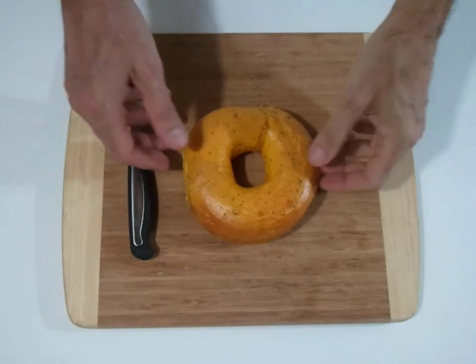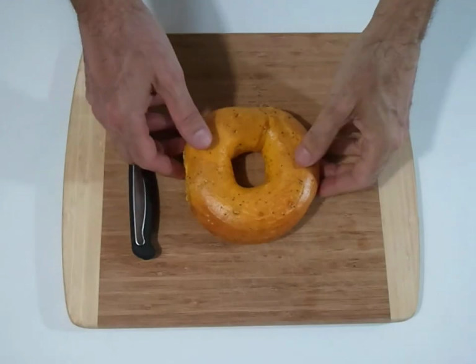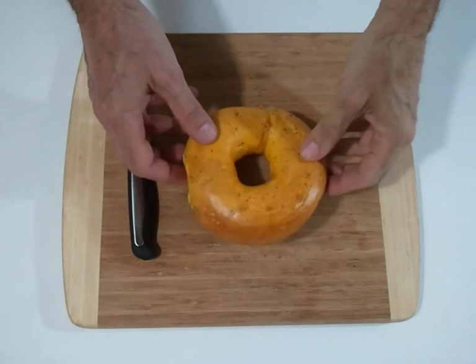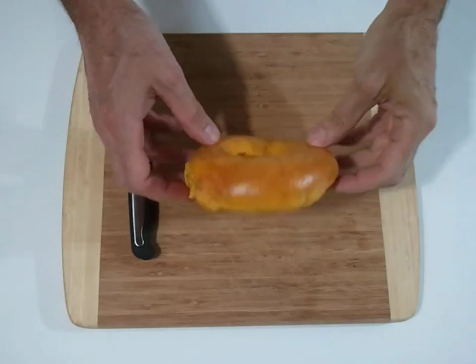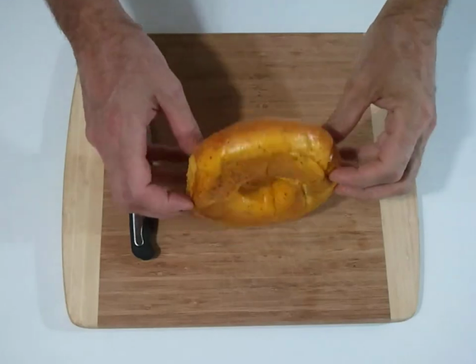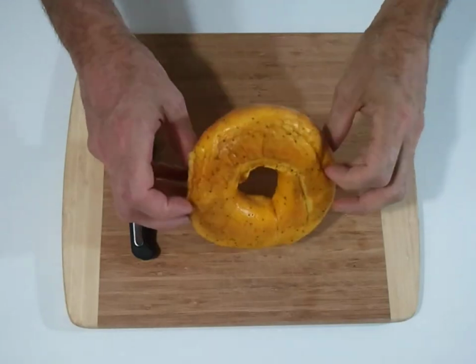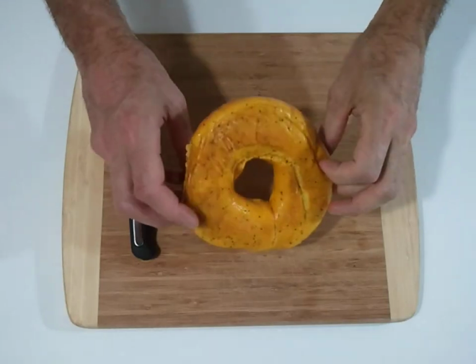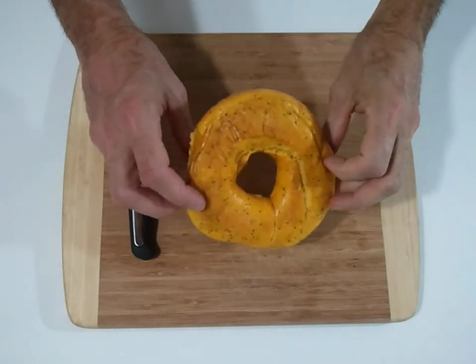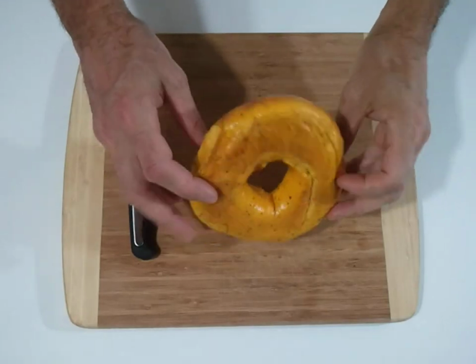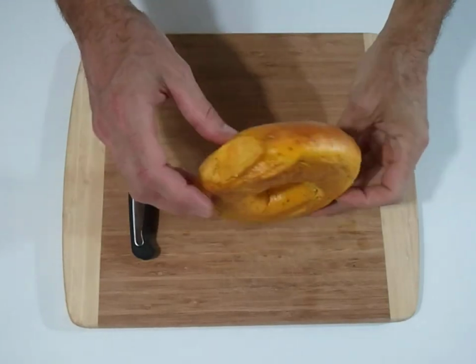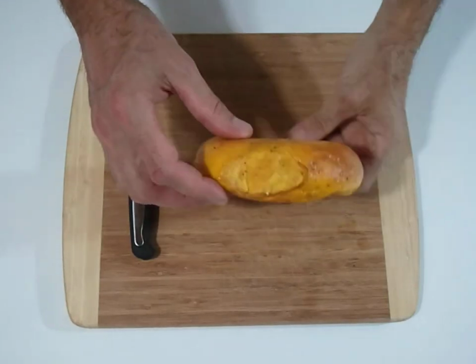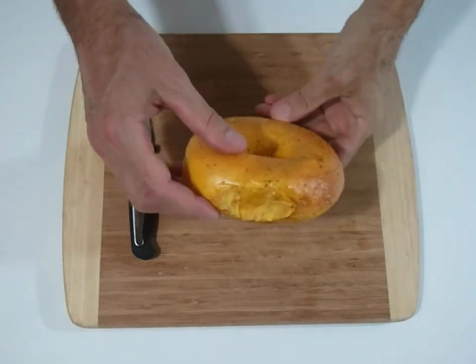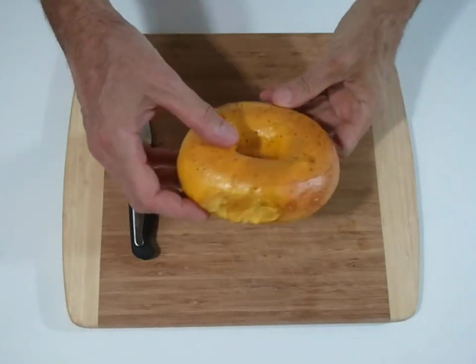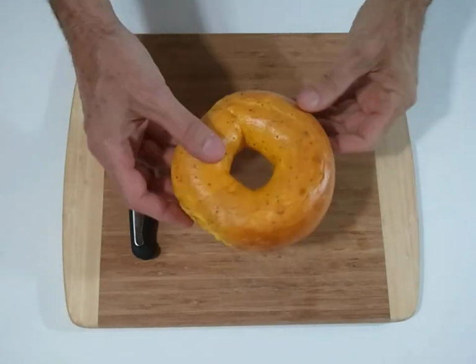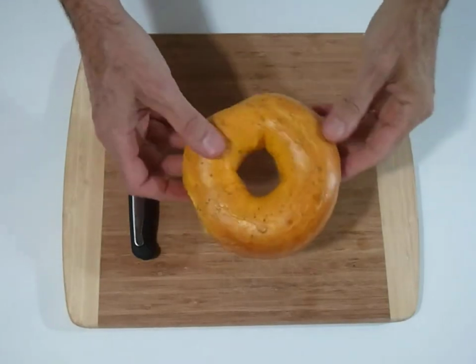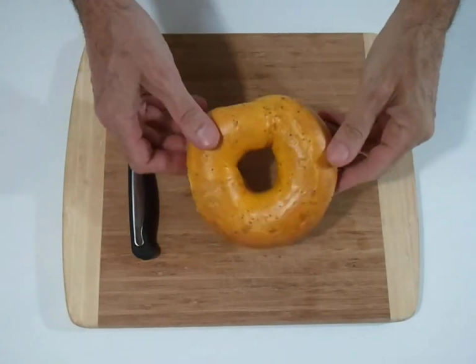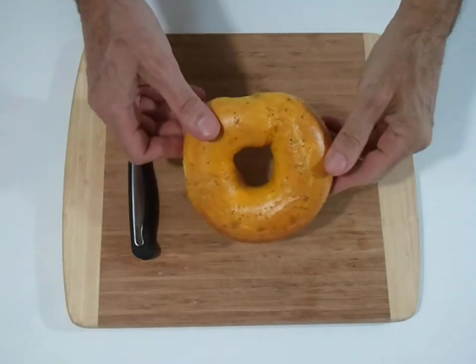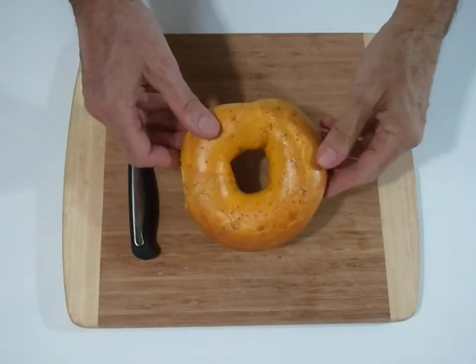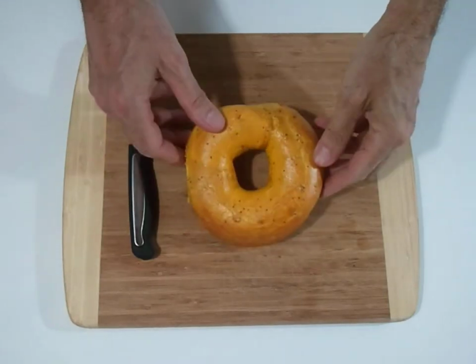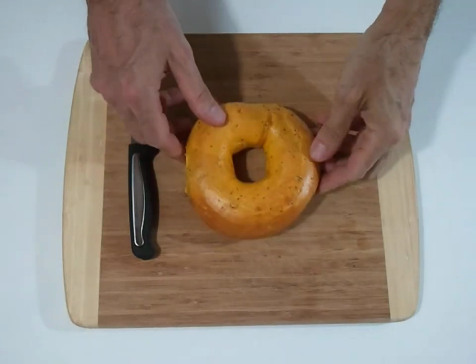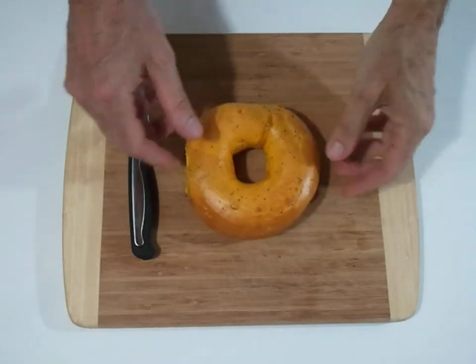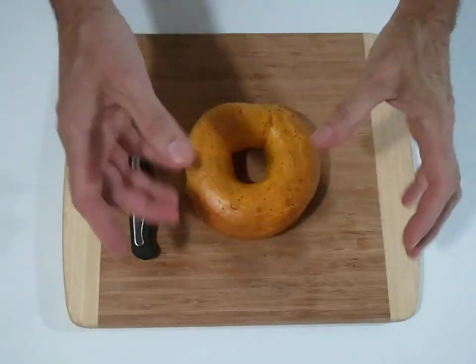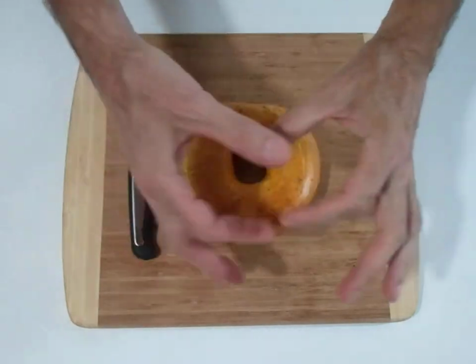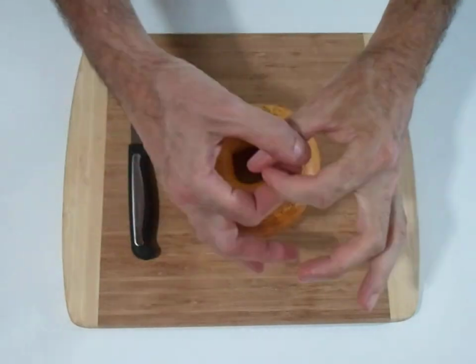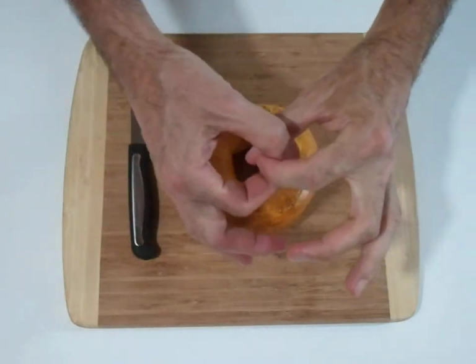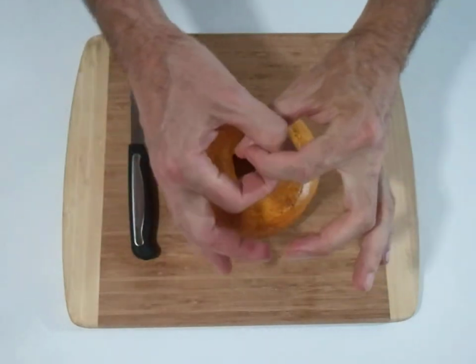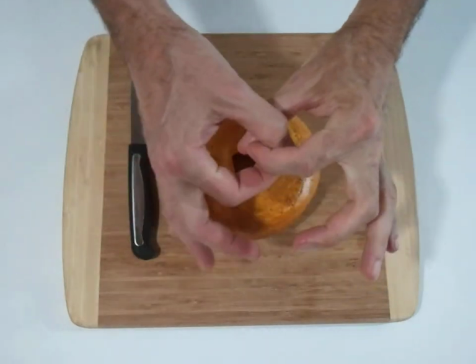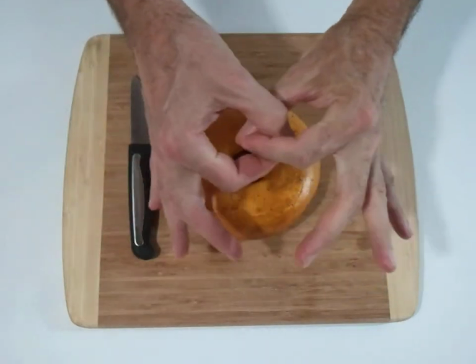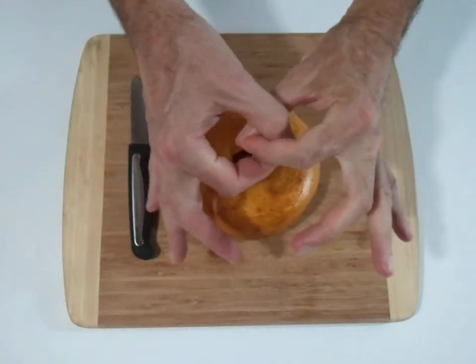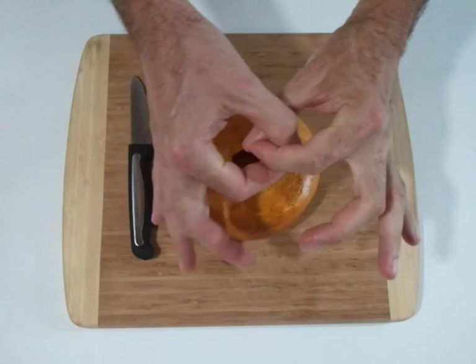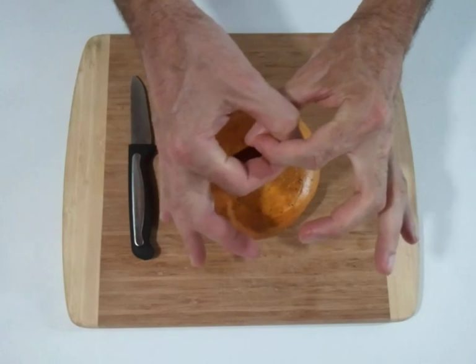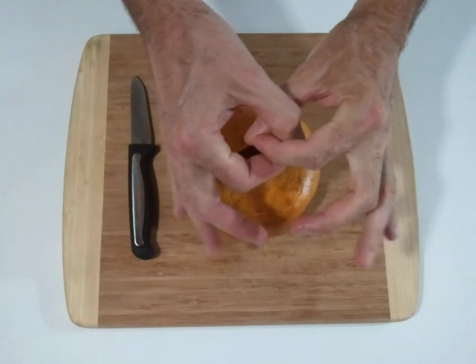I'm going to show you how we take this bagel and cut it into two parts that are linked together like a chain.